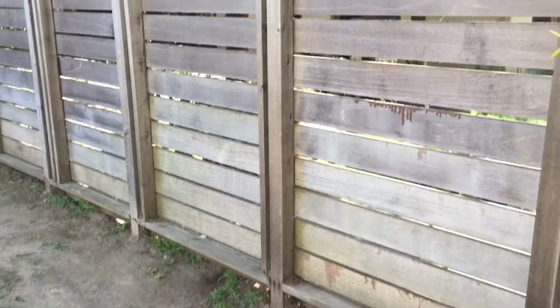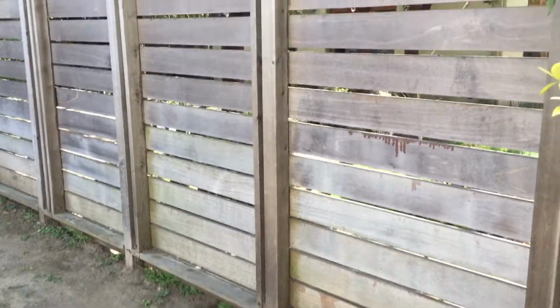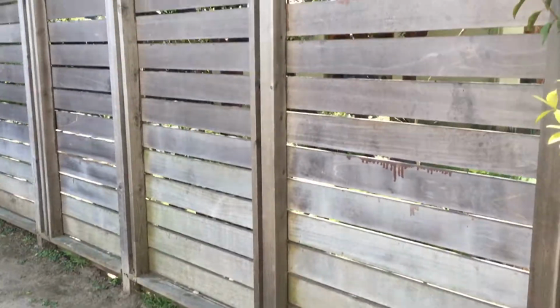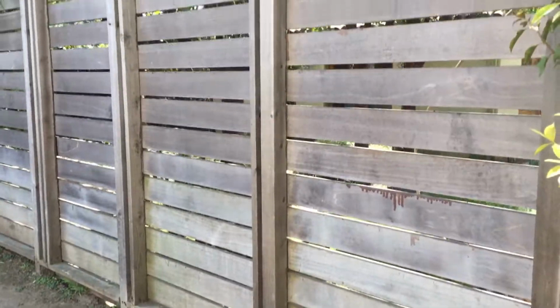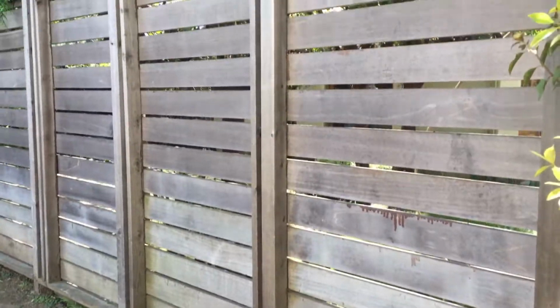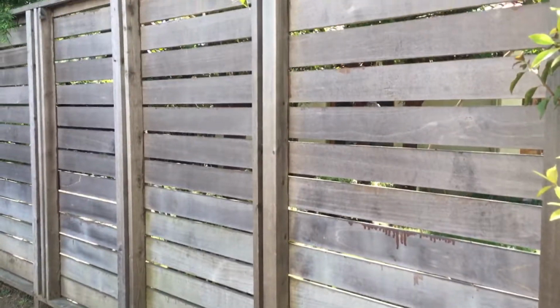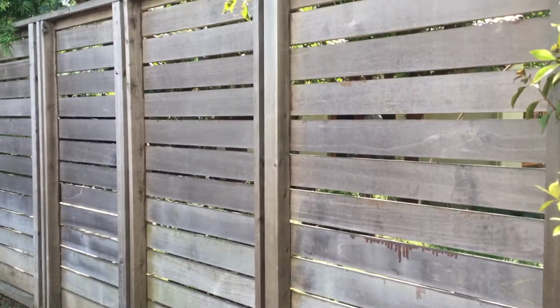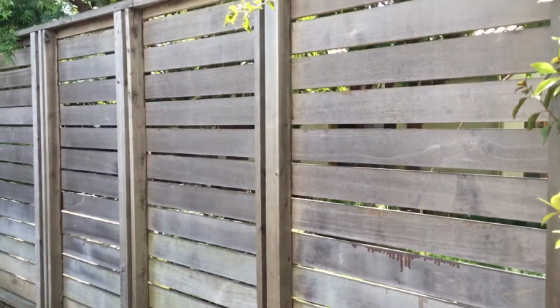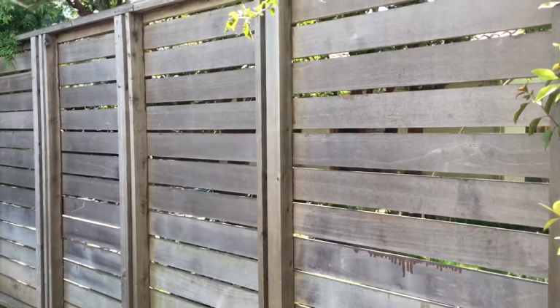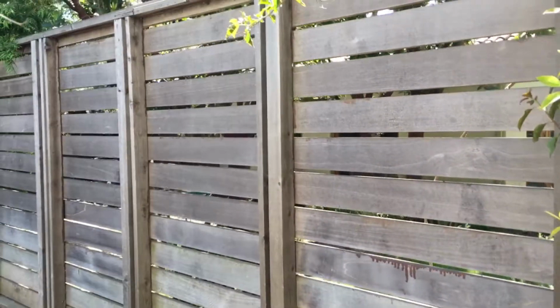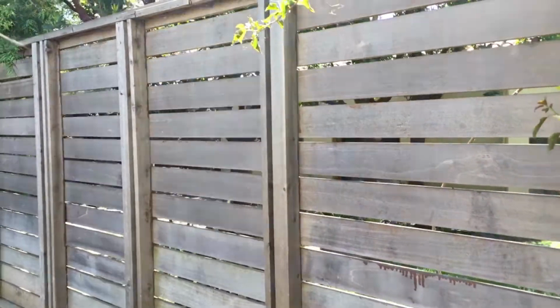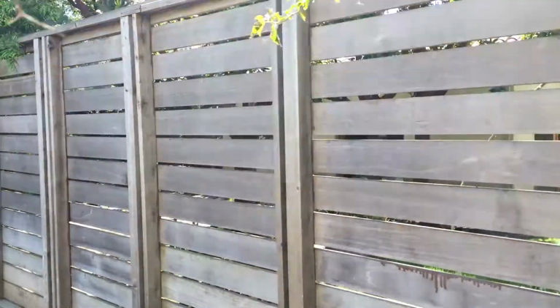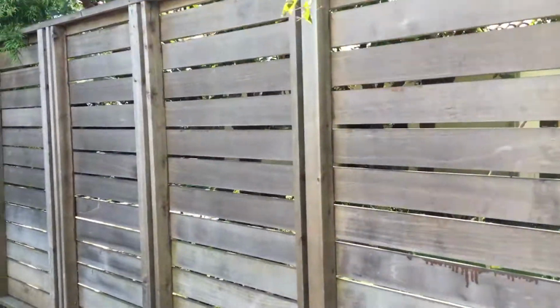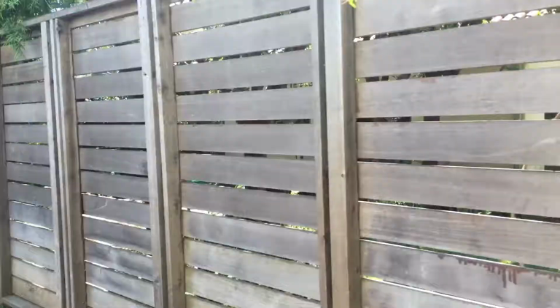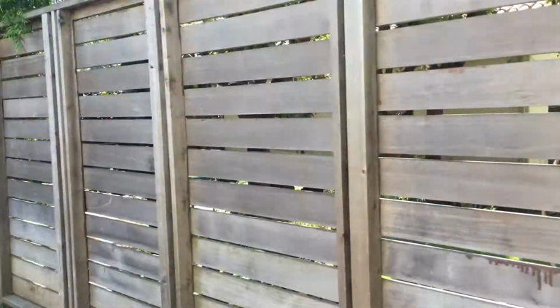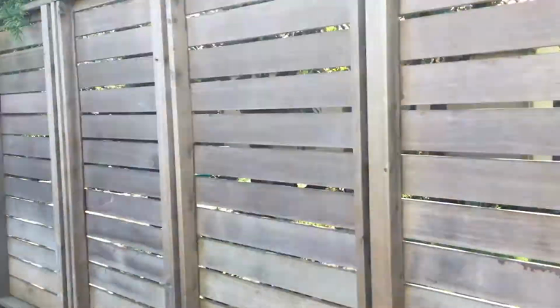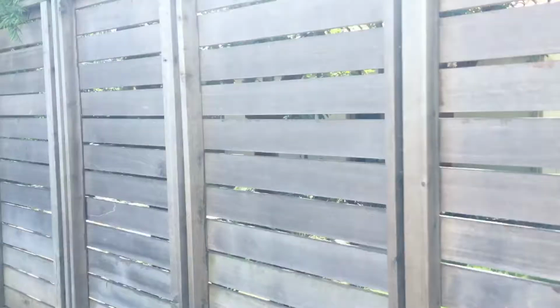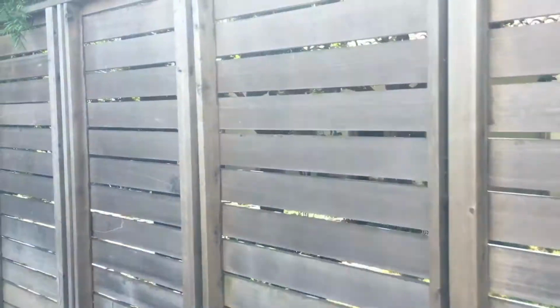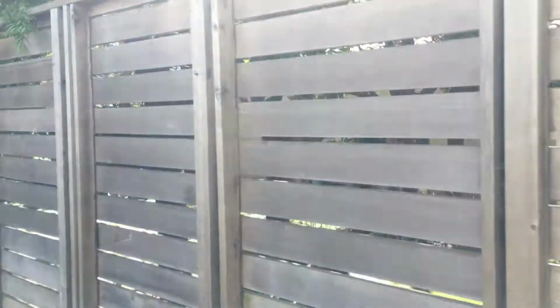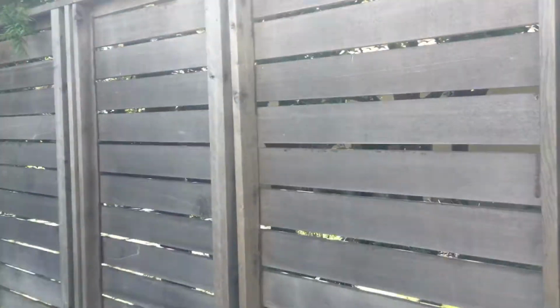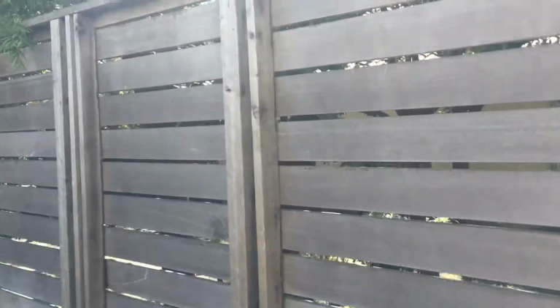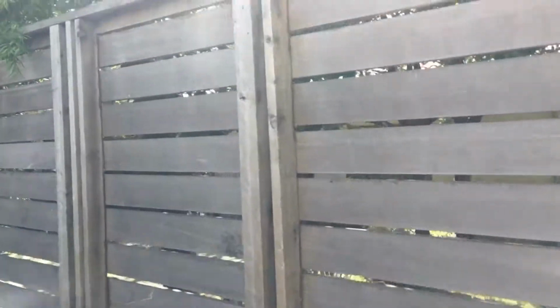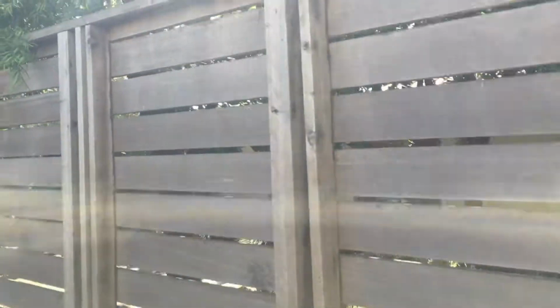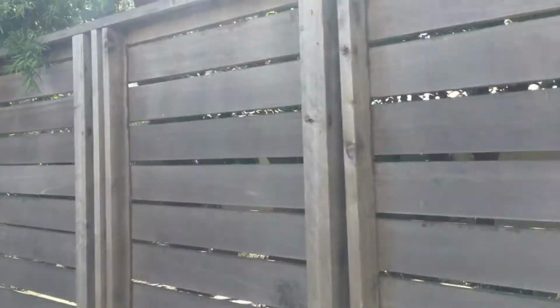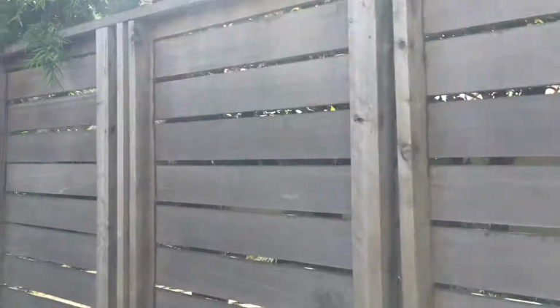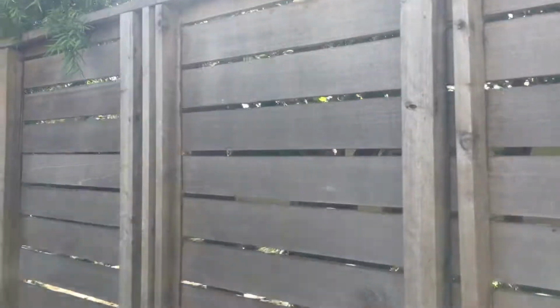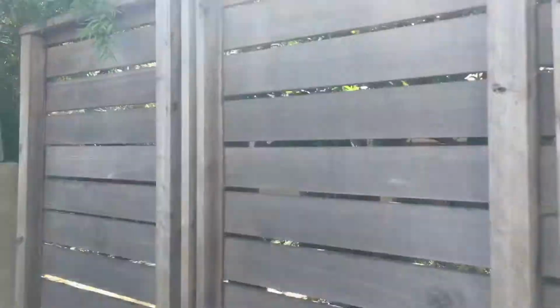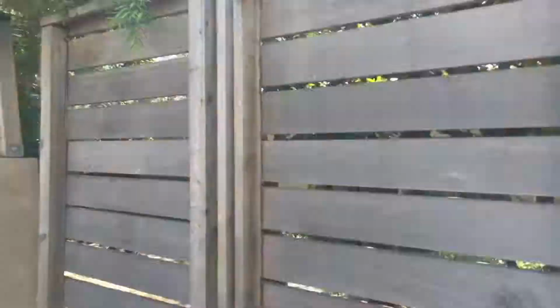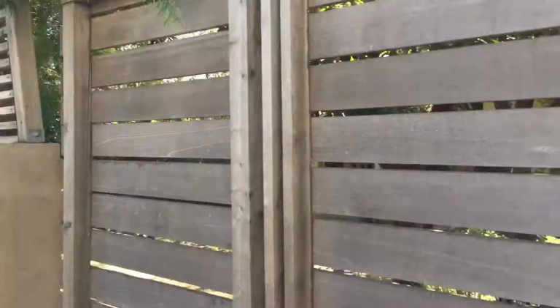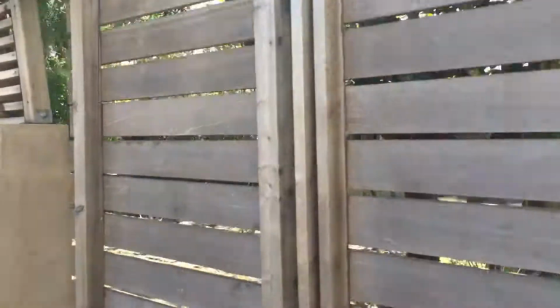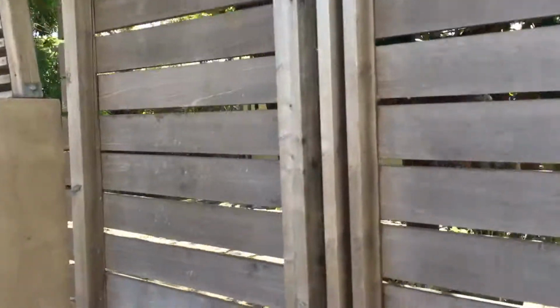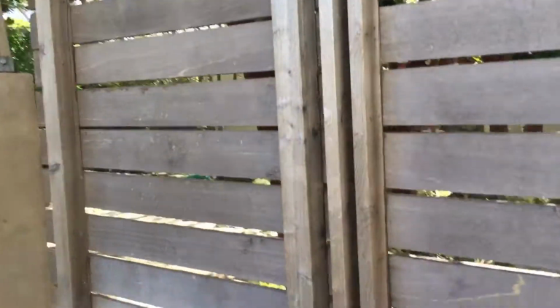This is in Santa Monica. This is a refinishing potential project. They might do it themselves on this section.